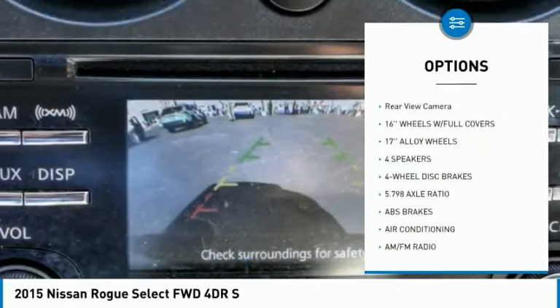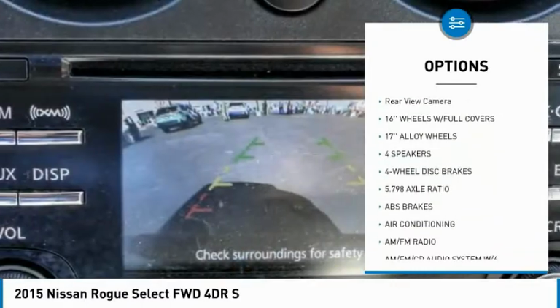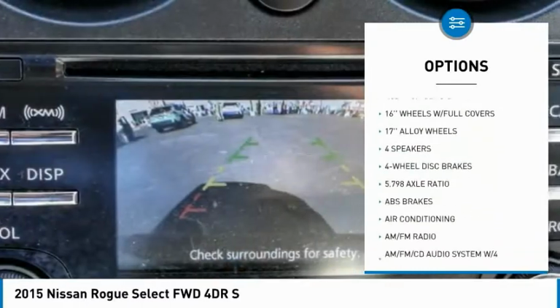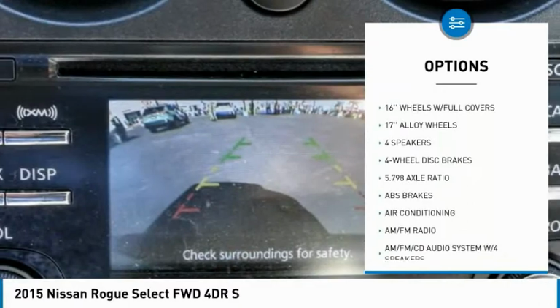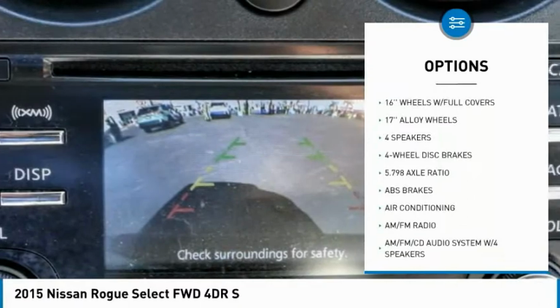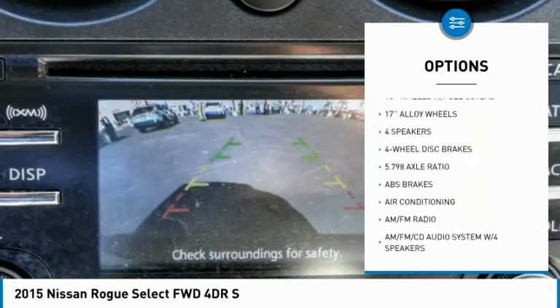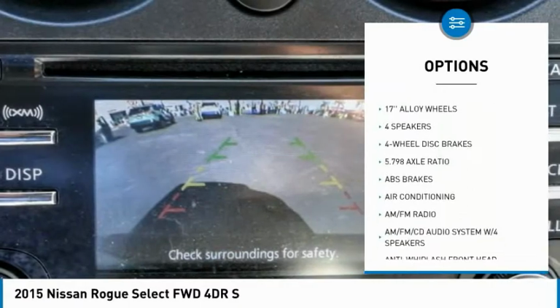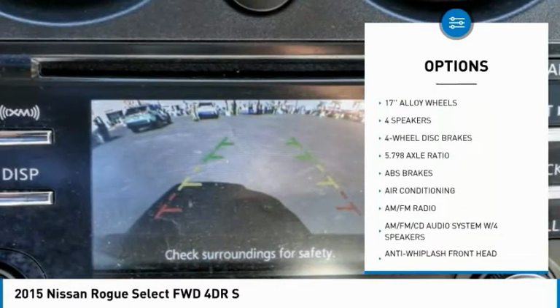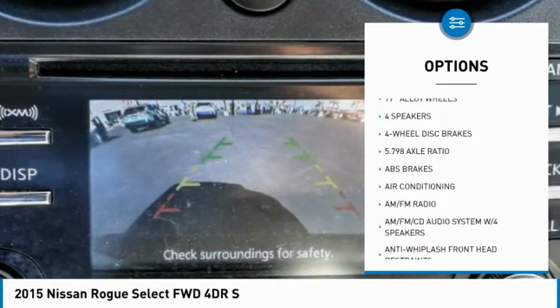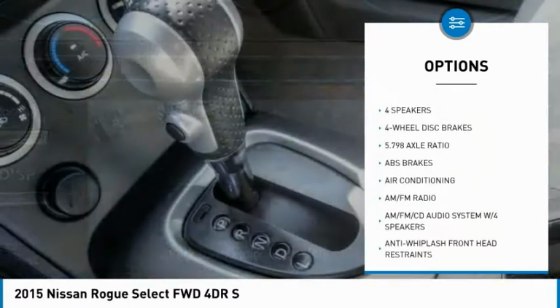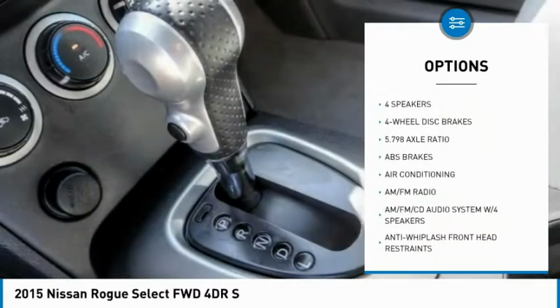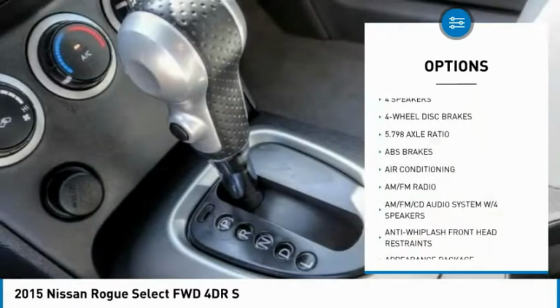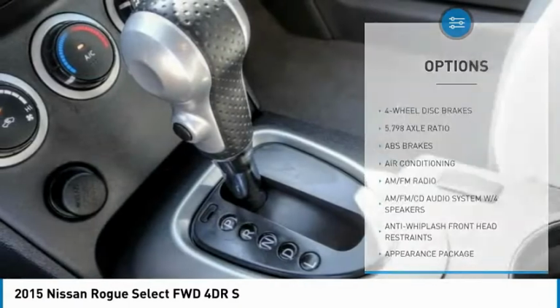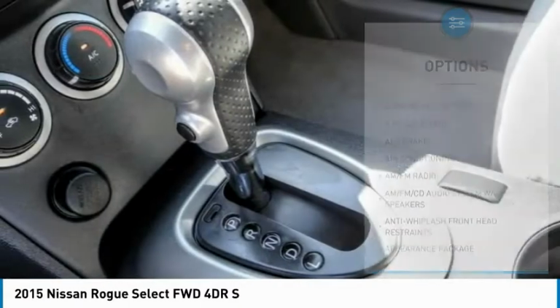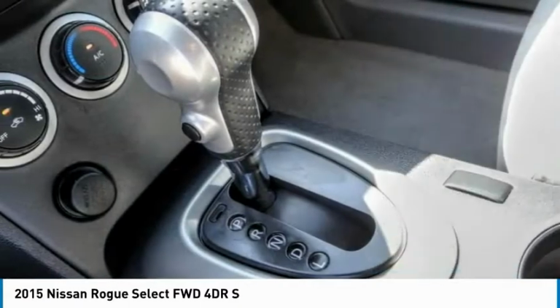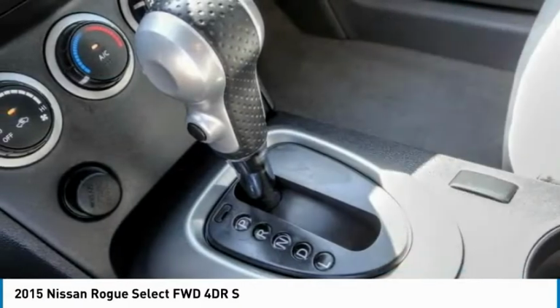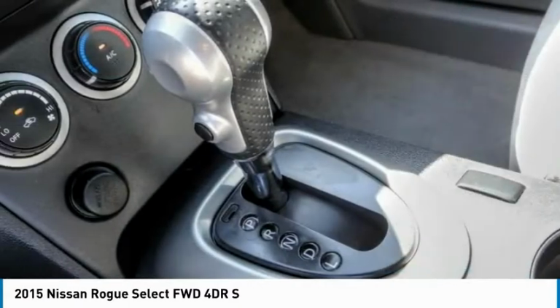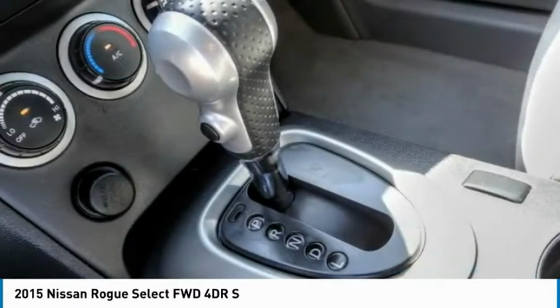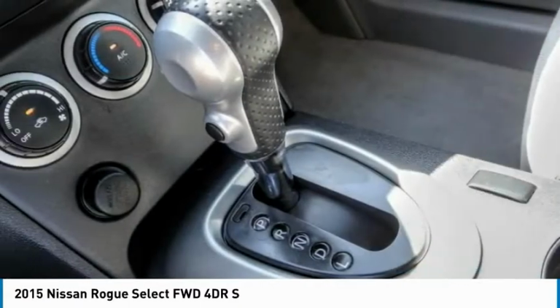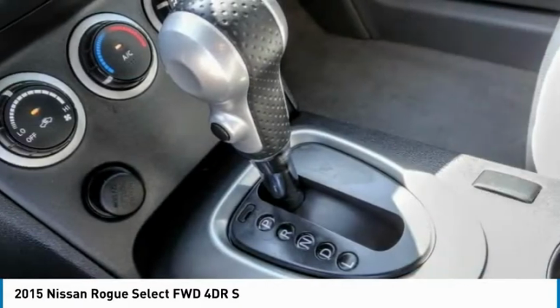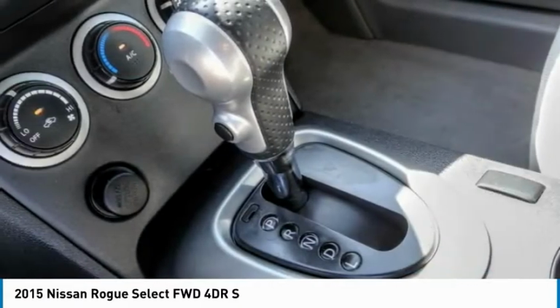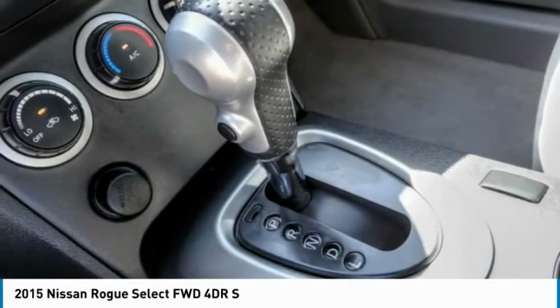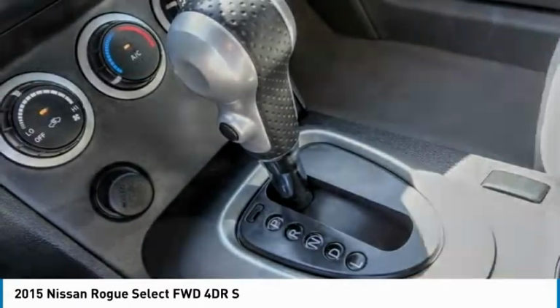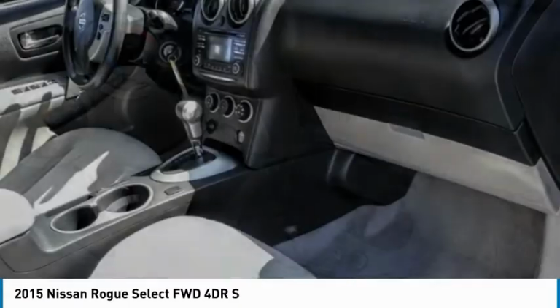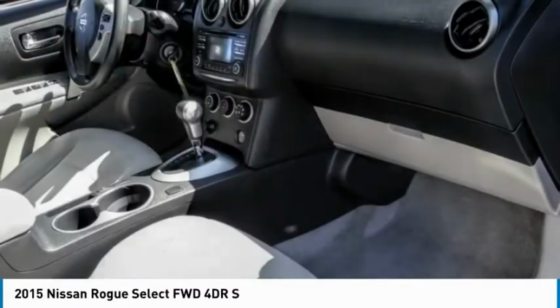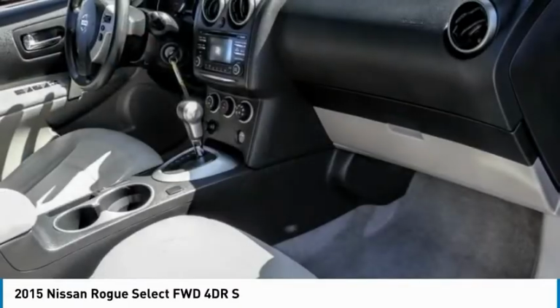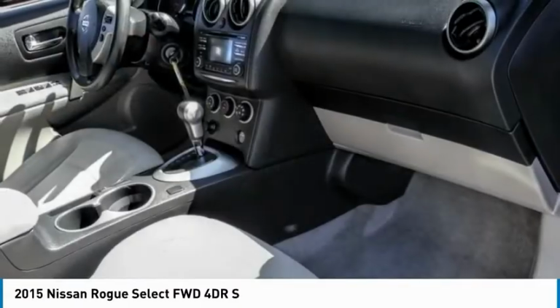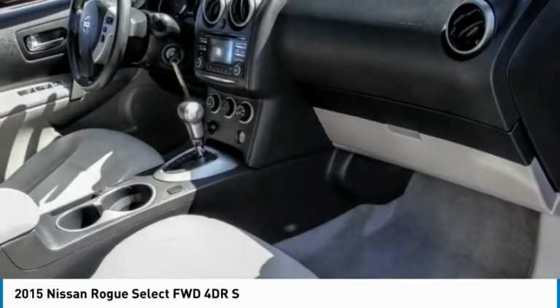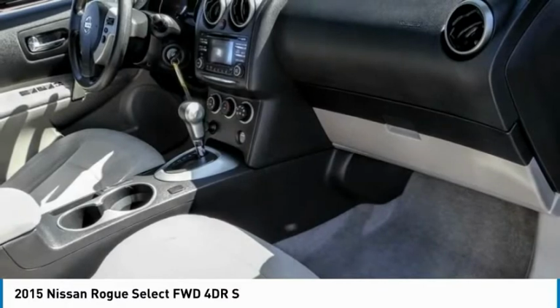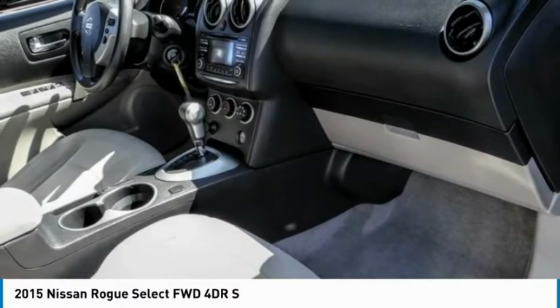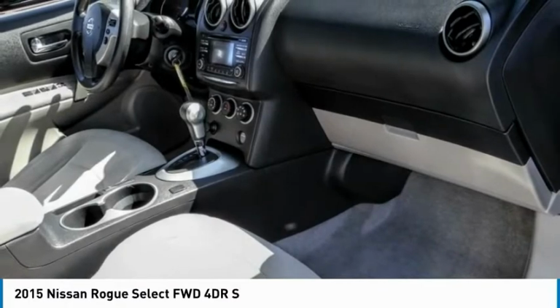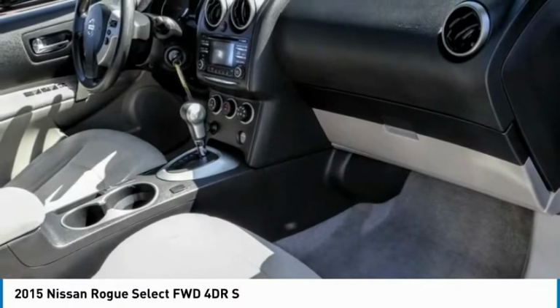Remote keyless entry, four-wheel disc brakes, rear window defroster, rear window wiper, rear view camera.